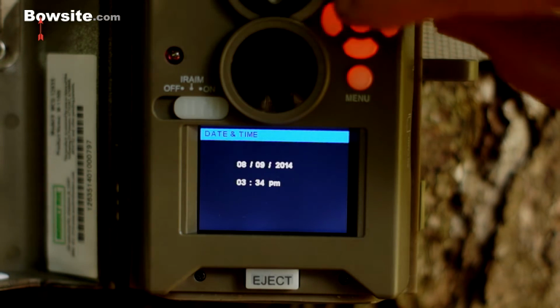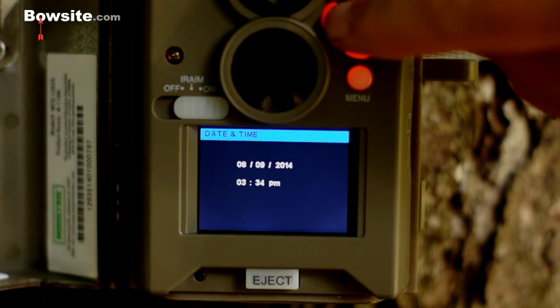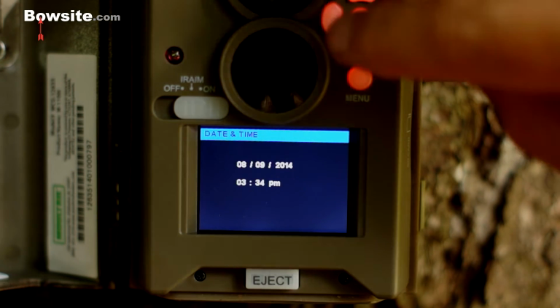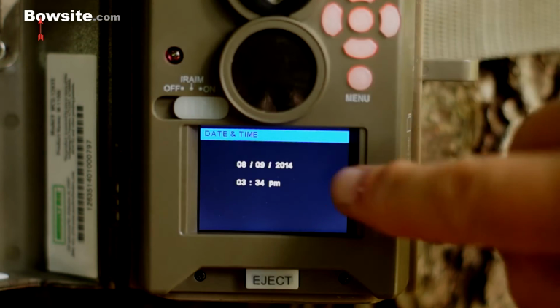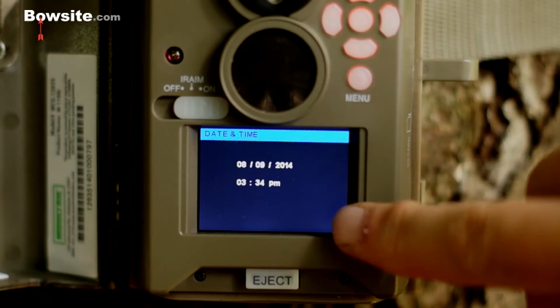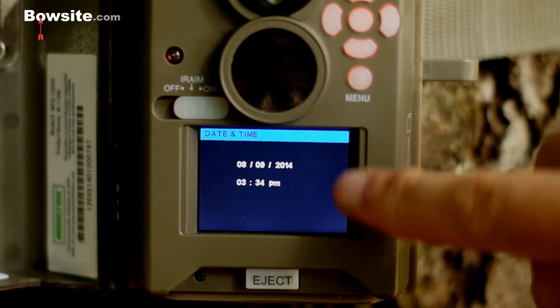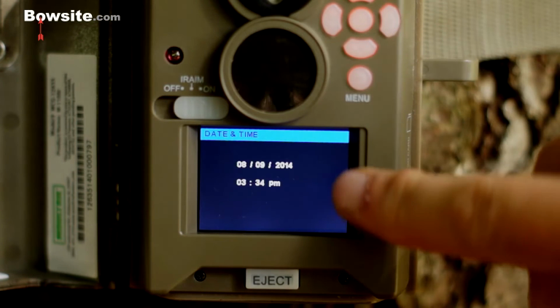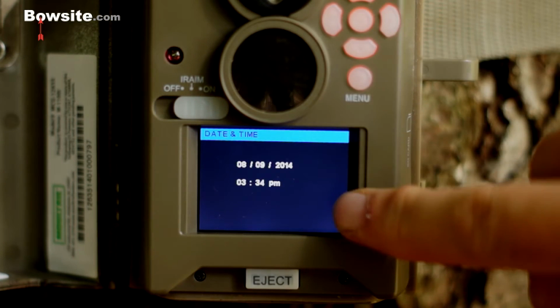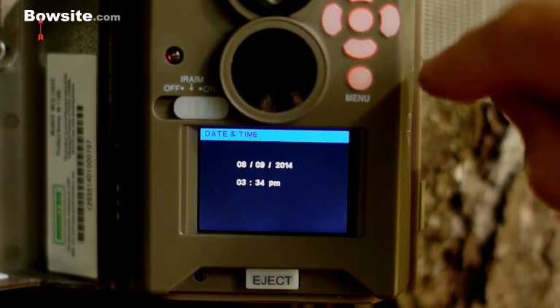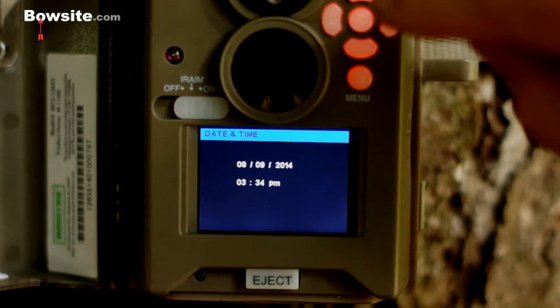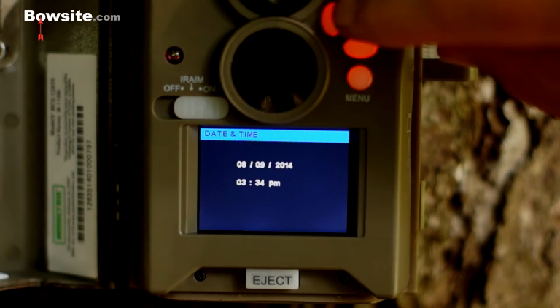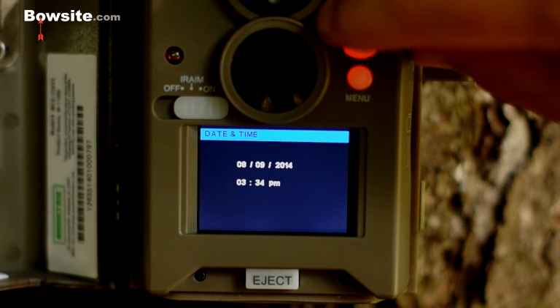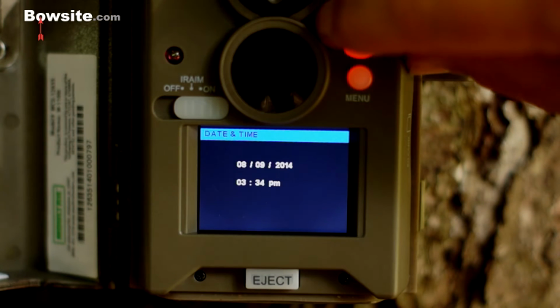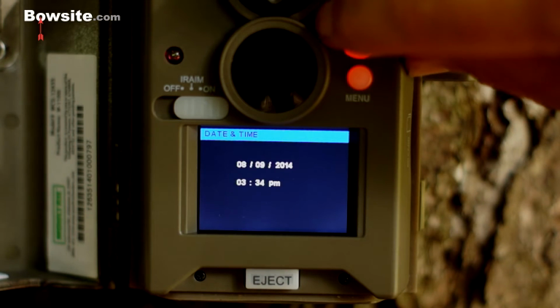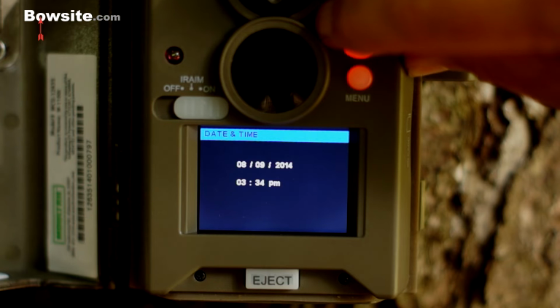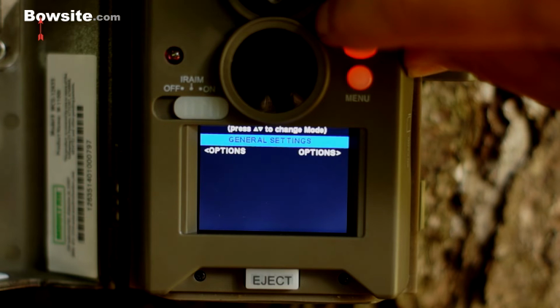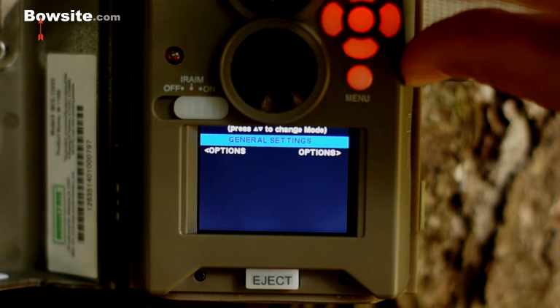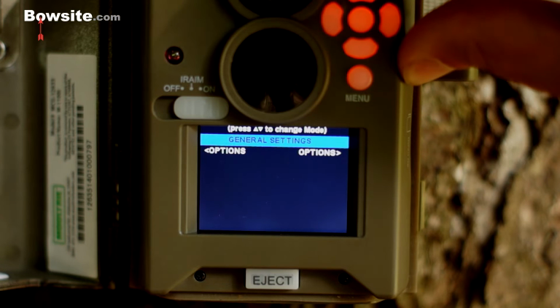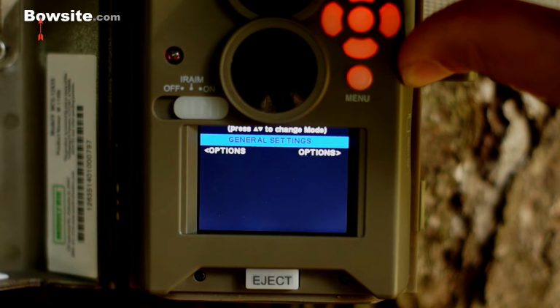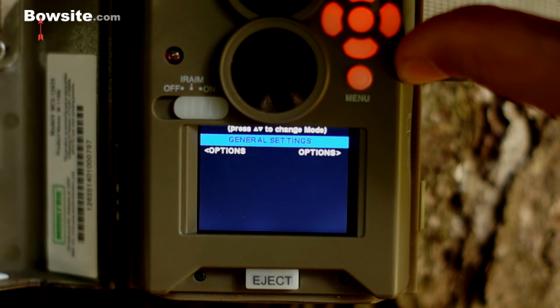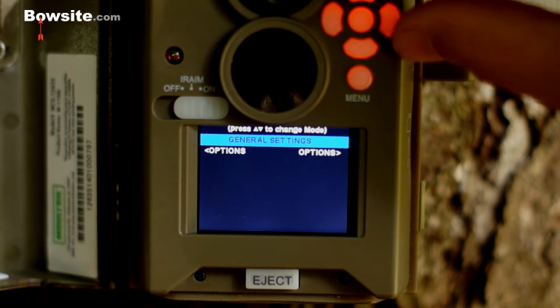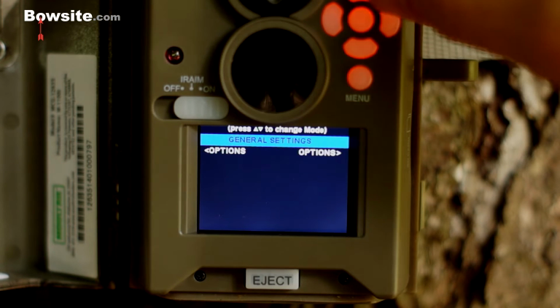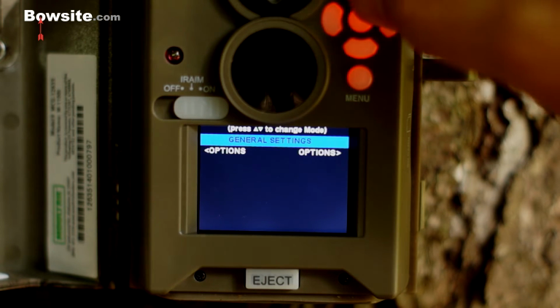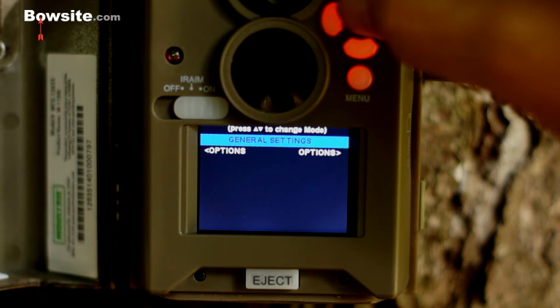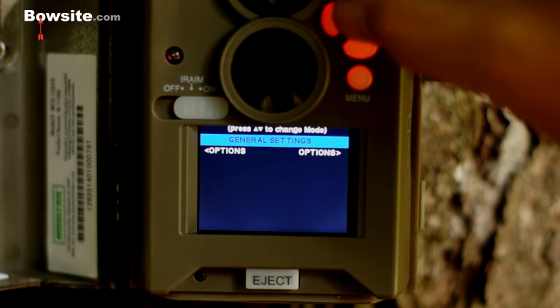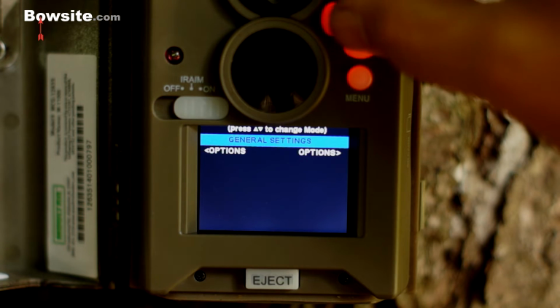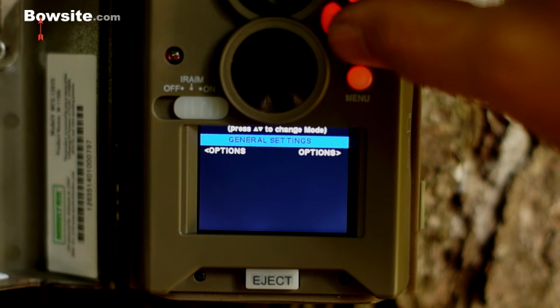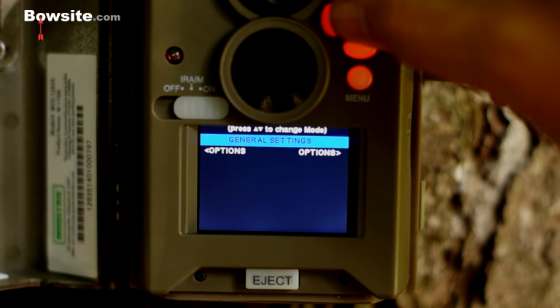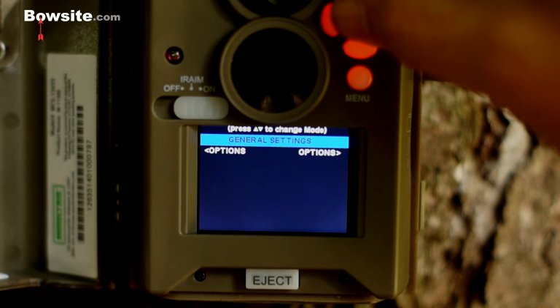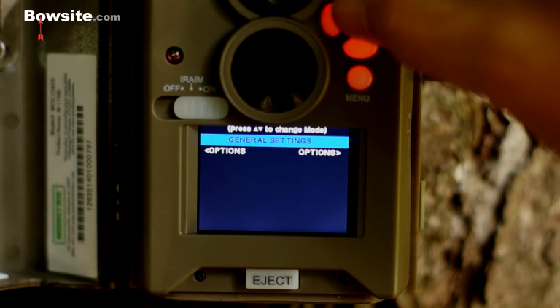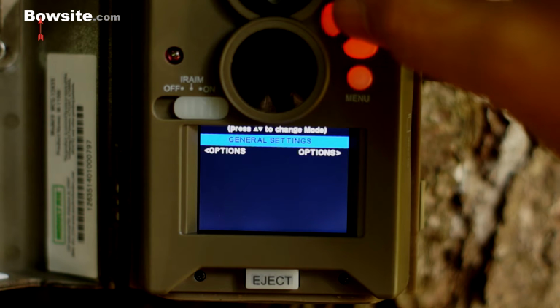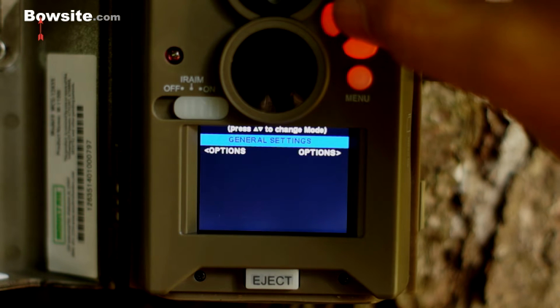Date and time — I don't need to set that right now, but this is where you would set it. And that's it — those are the general options for the camera. Very simple.